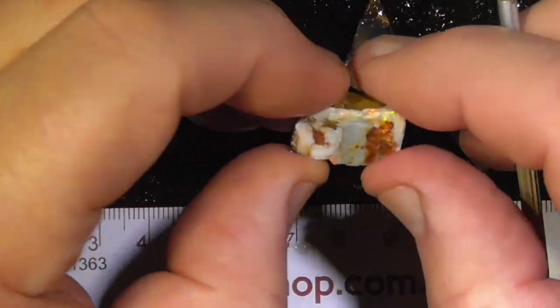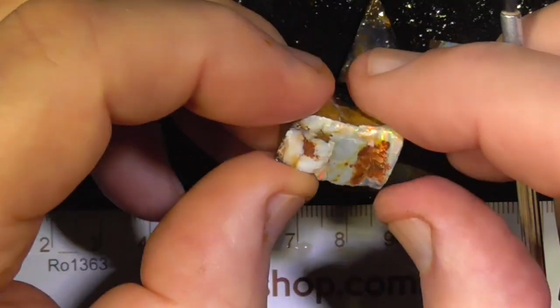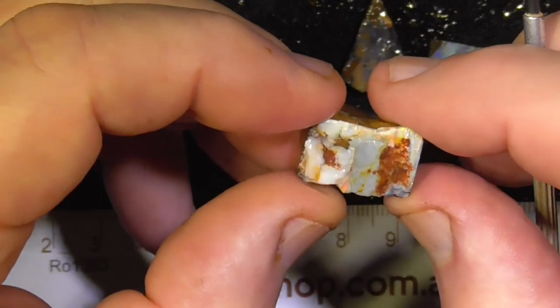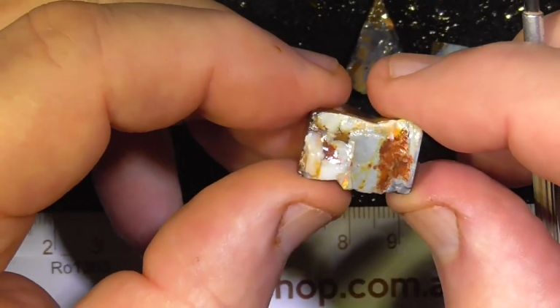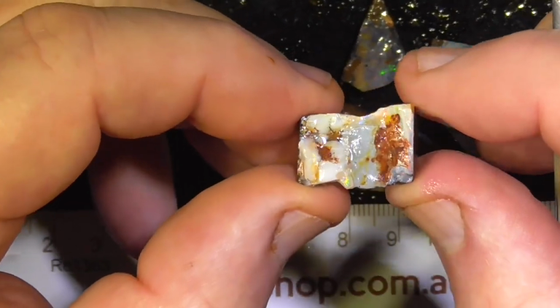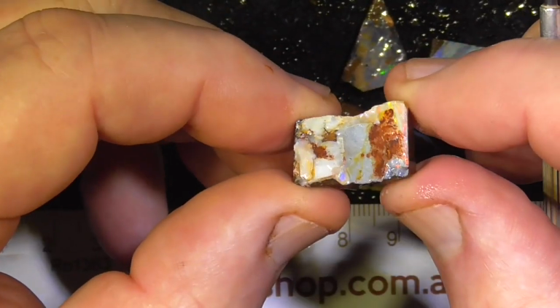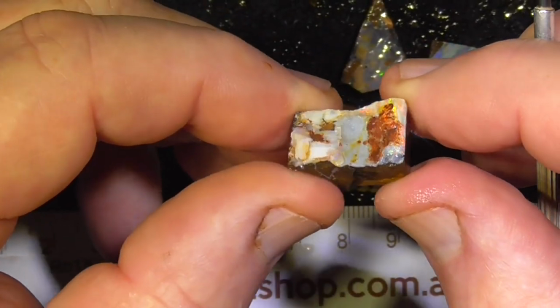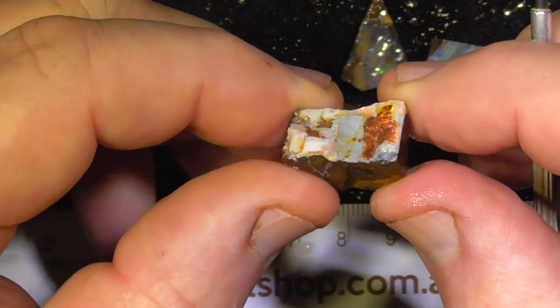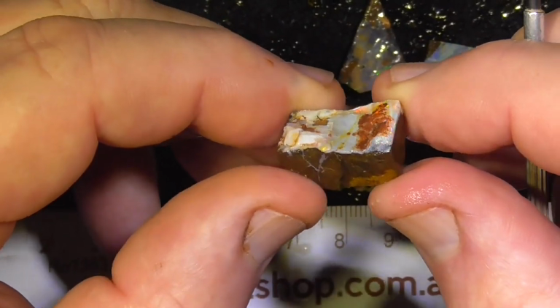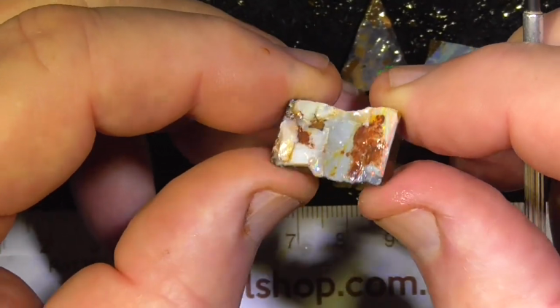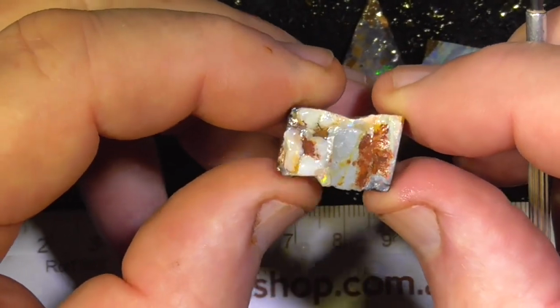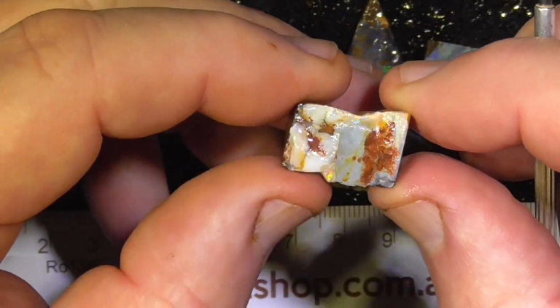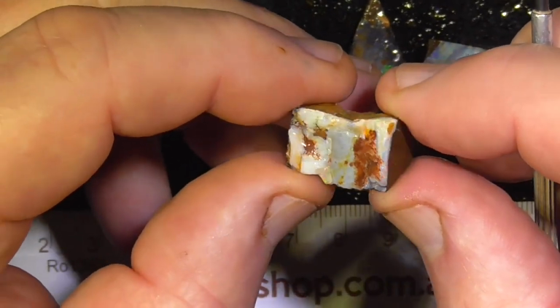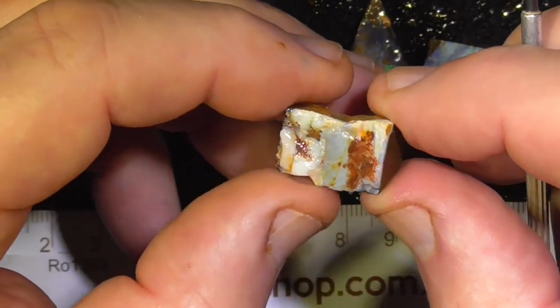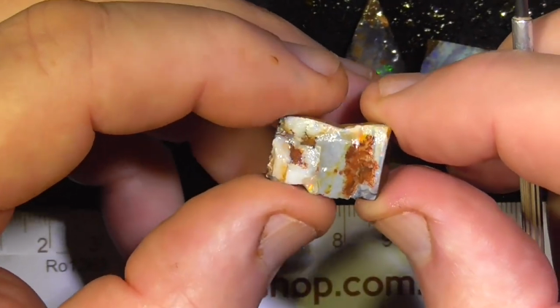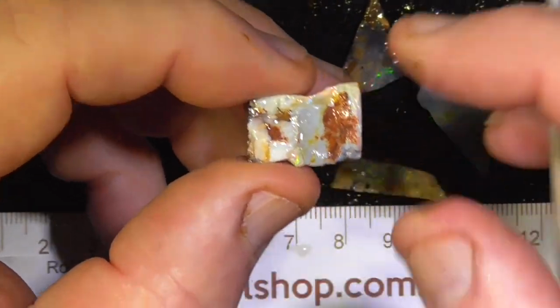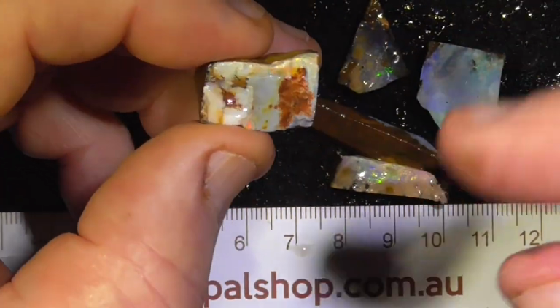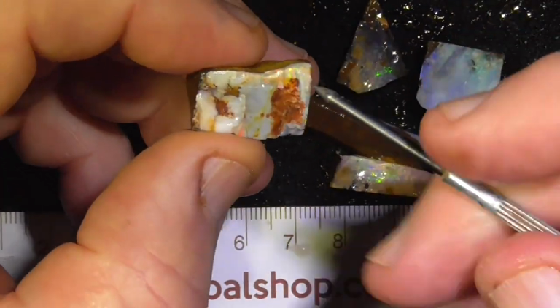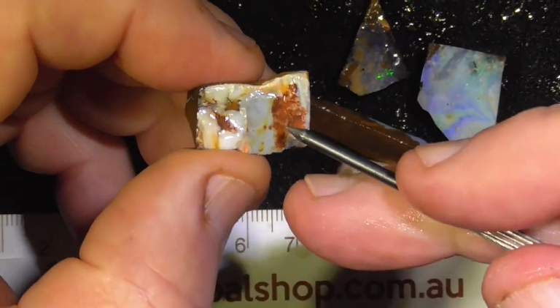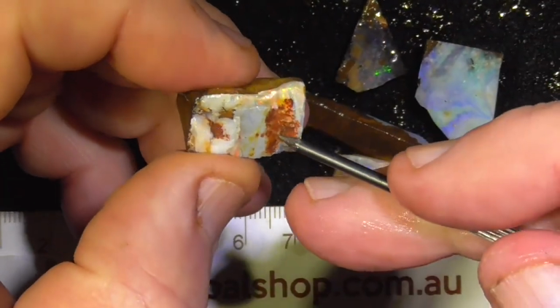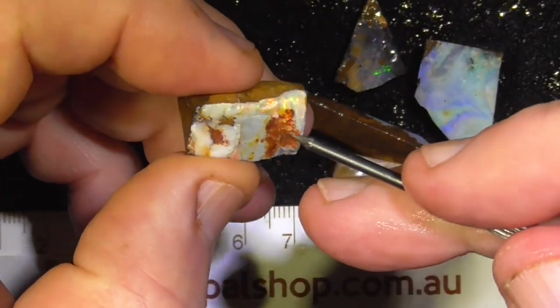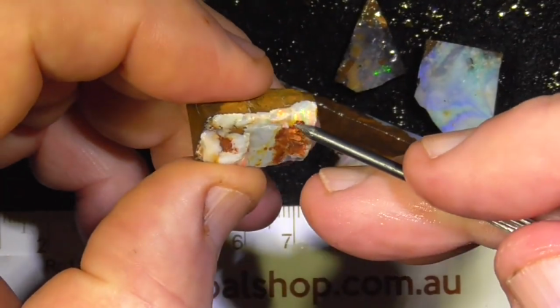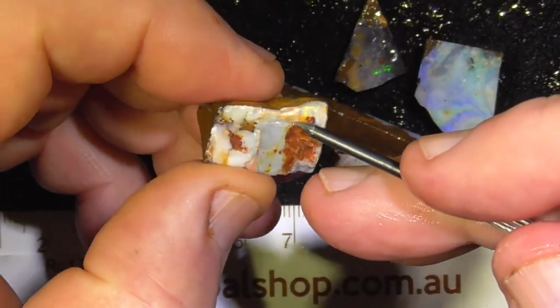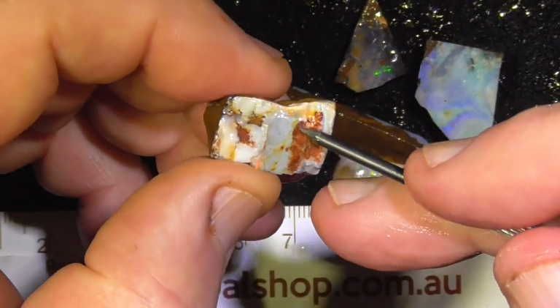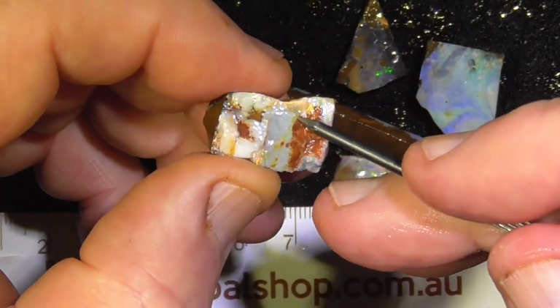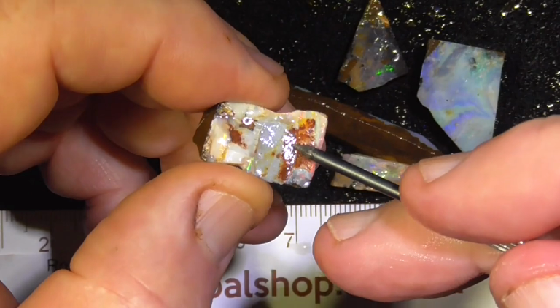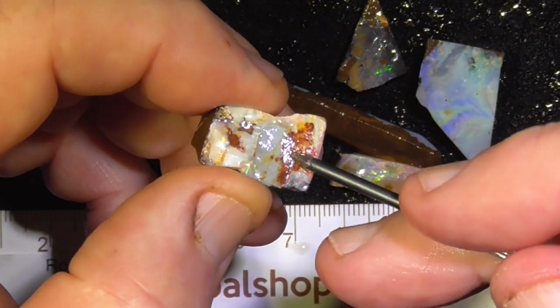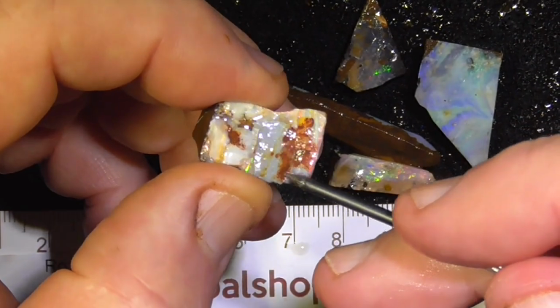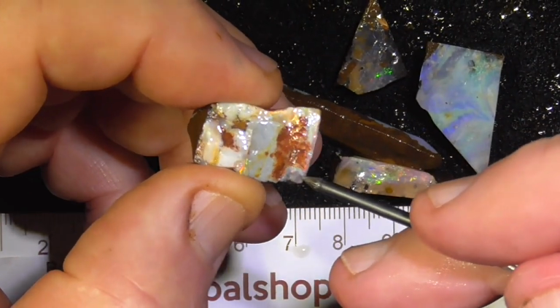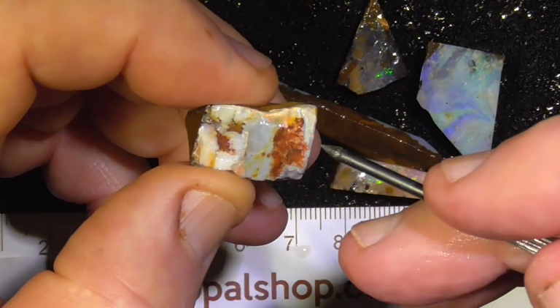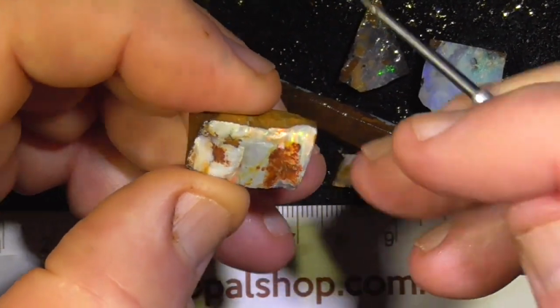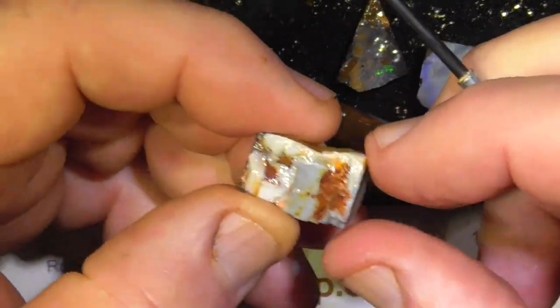This next piece I've just thrown in — it's got a bit of color under here, maybe get a little stone out of the top.